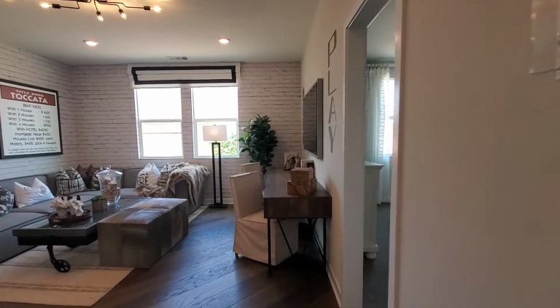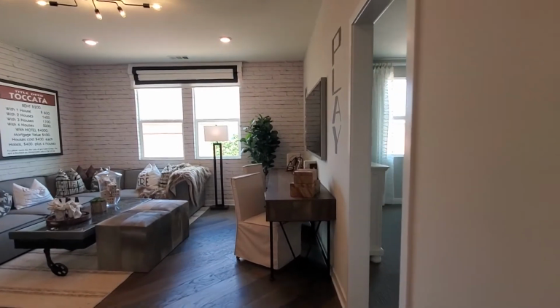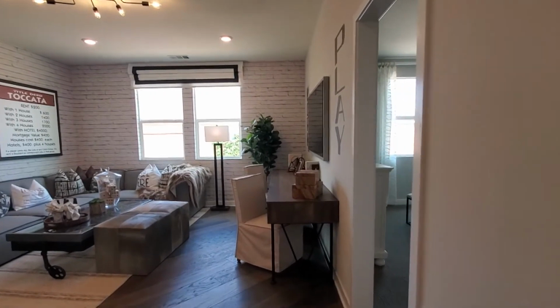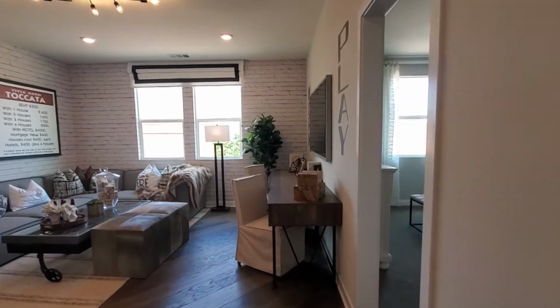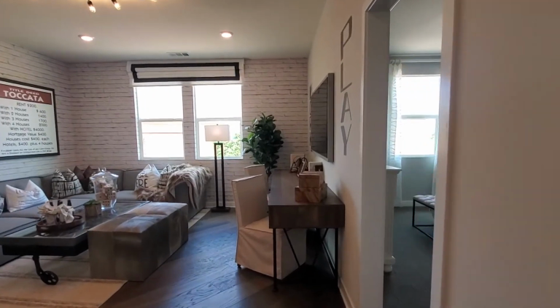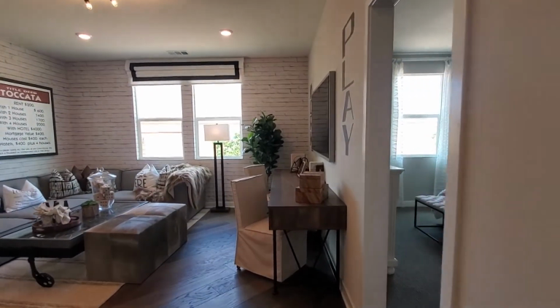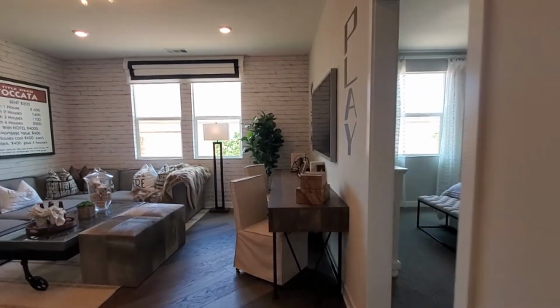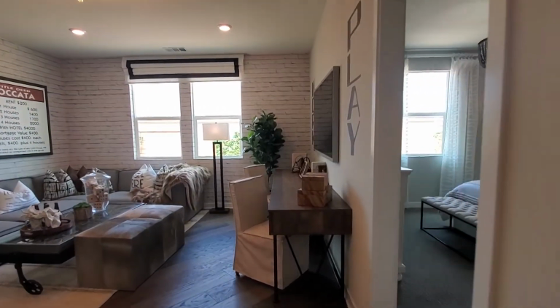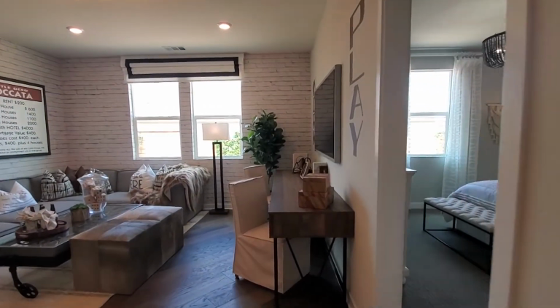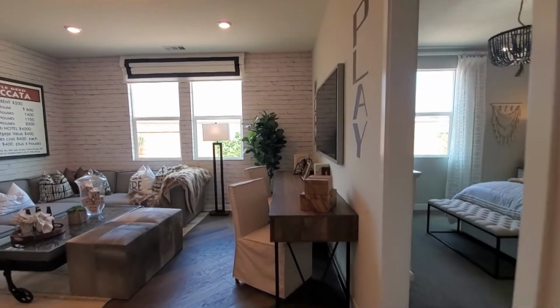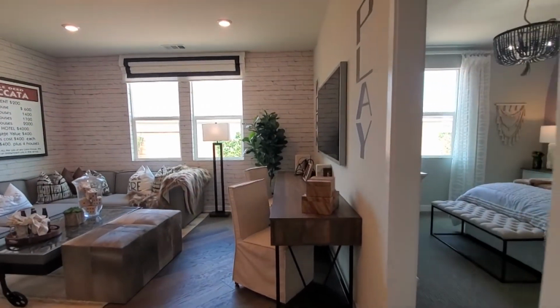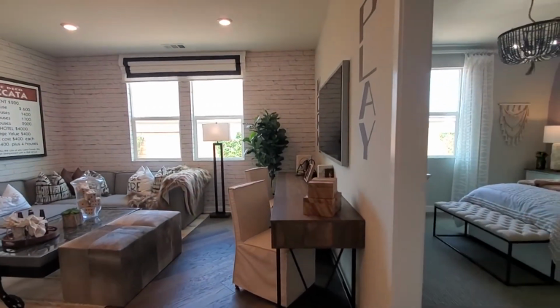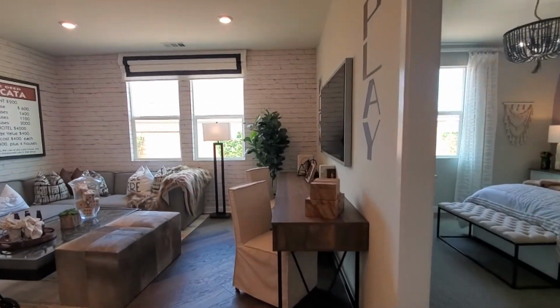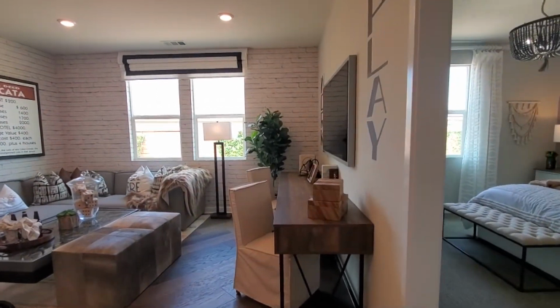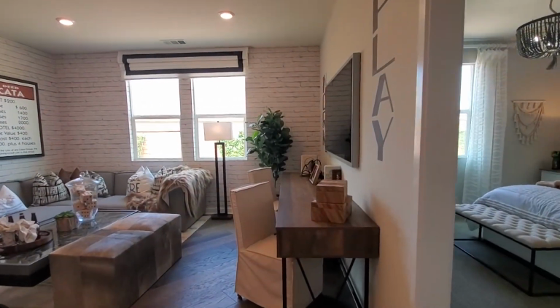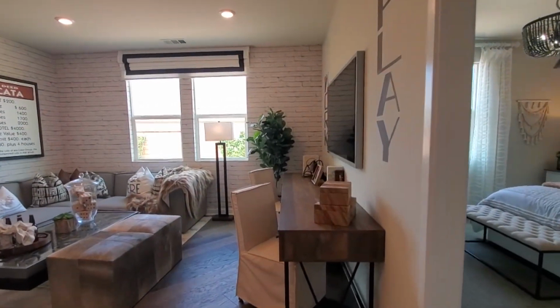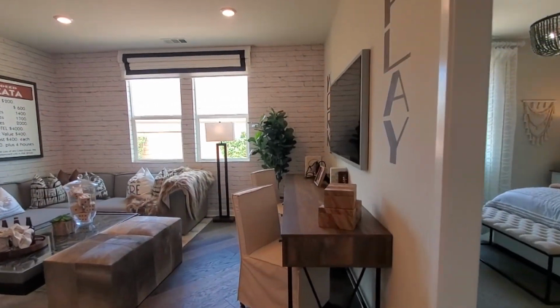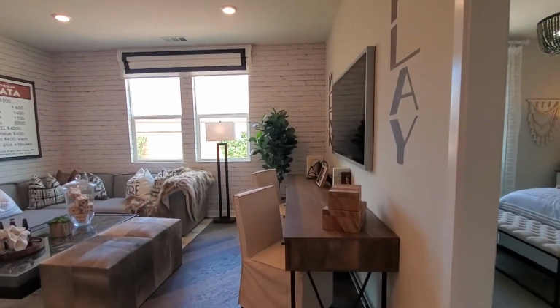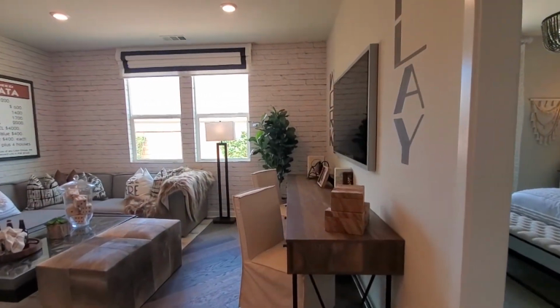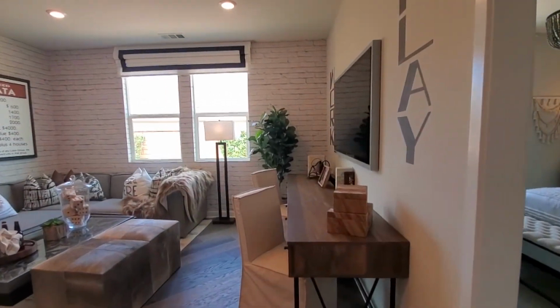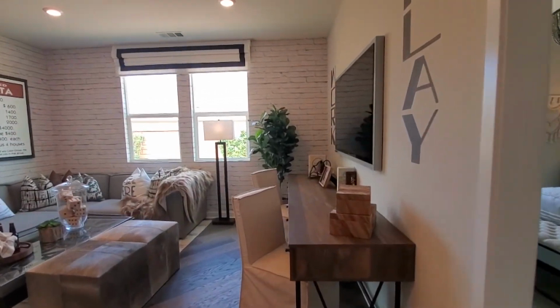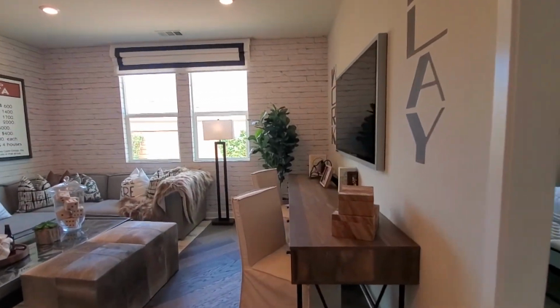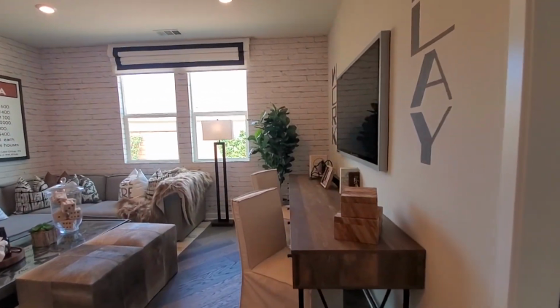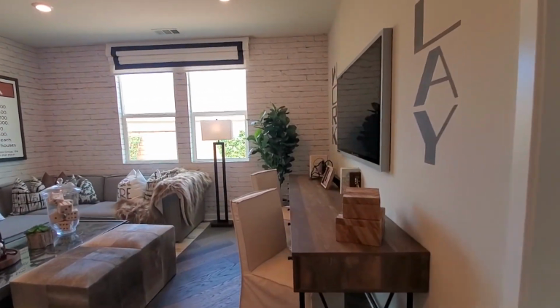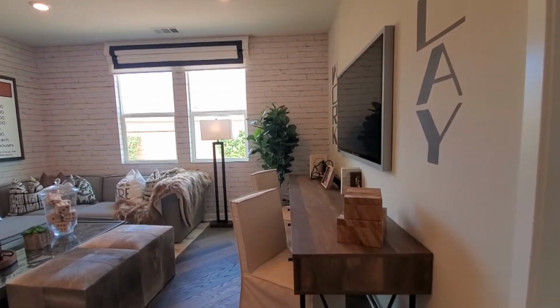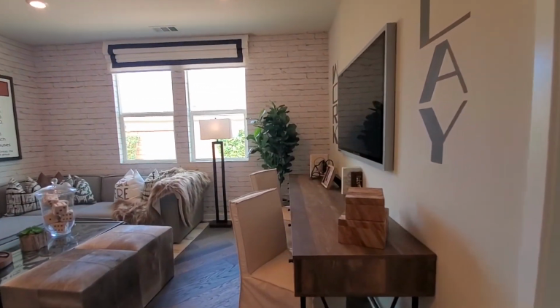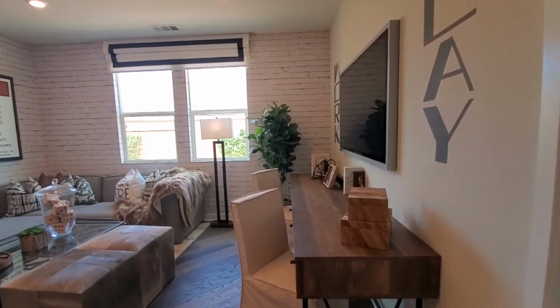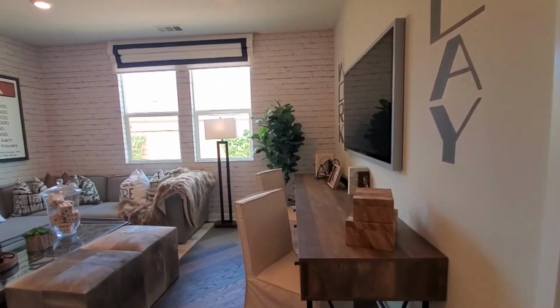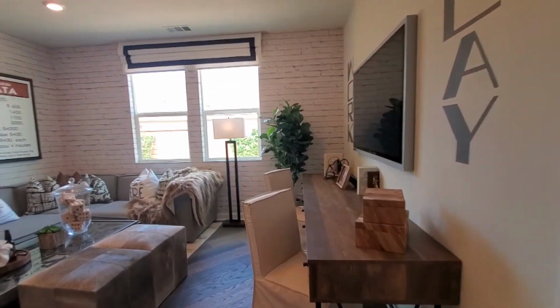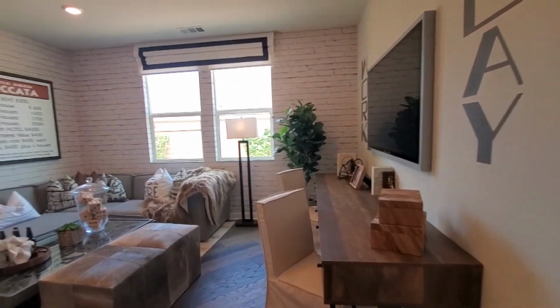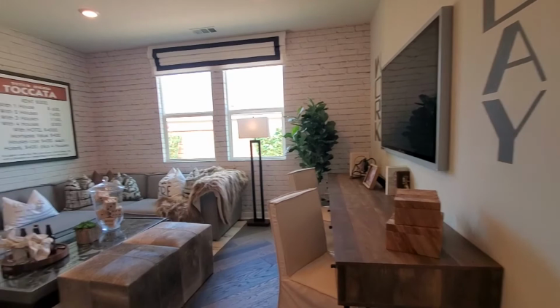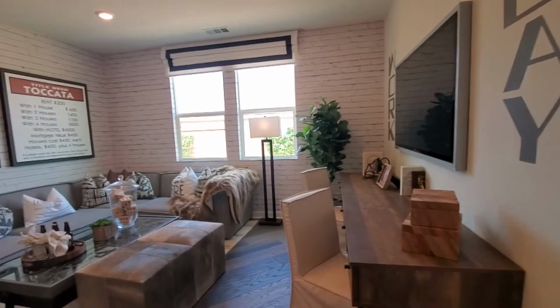This home has a flex room, which can be used as an office, study, or another area to relax in.